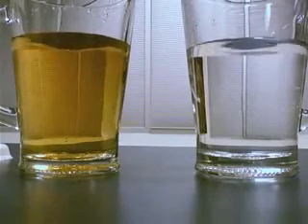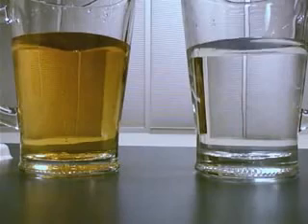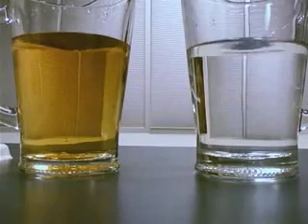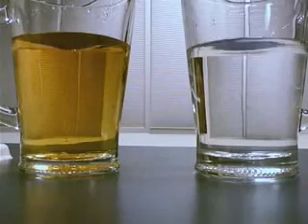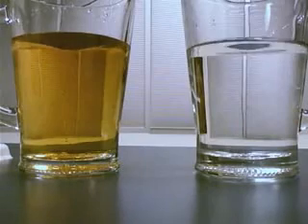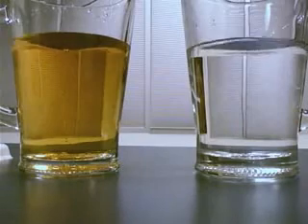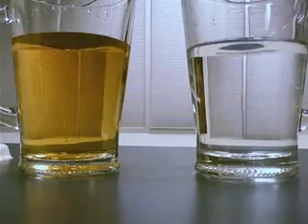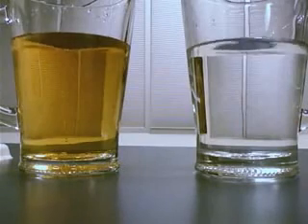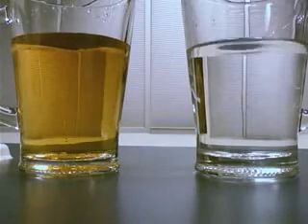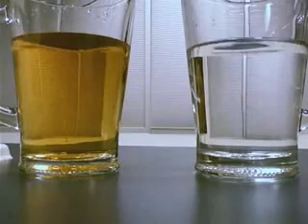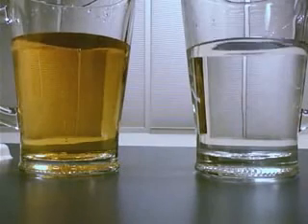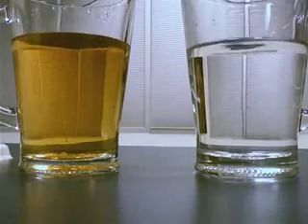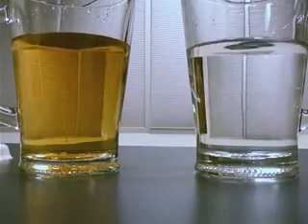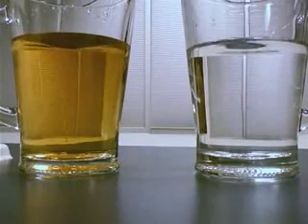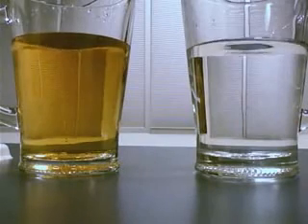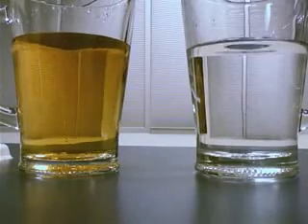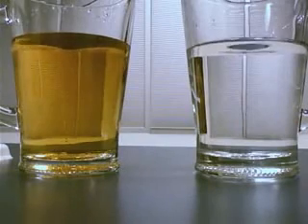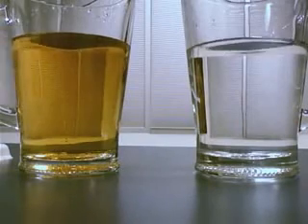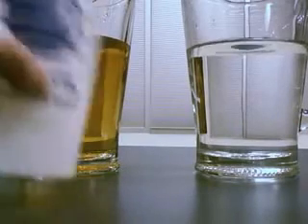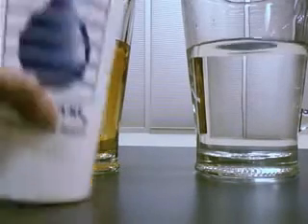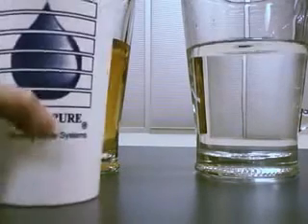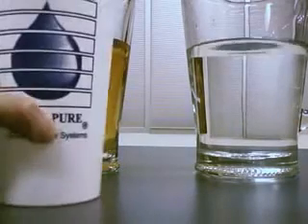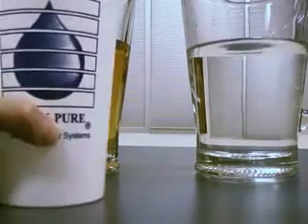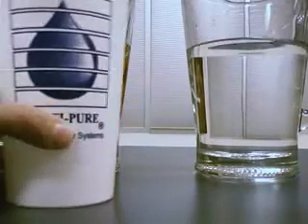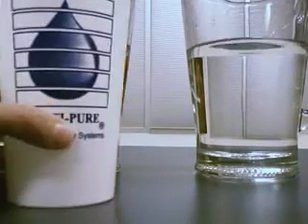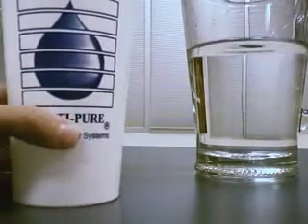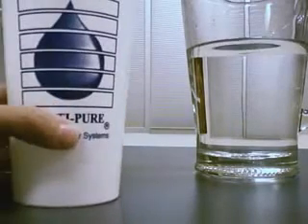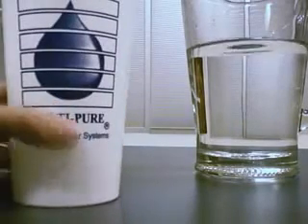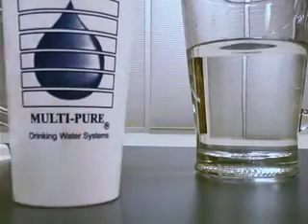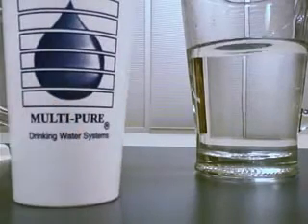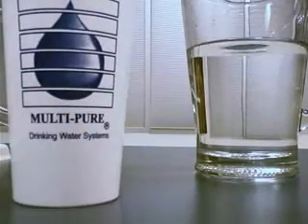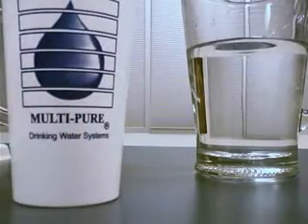The choice is clear folks — multi-pure drinking water systems.